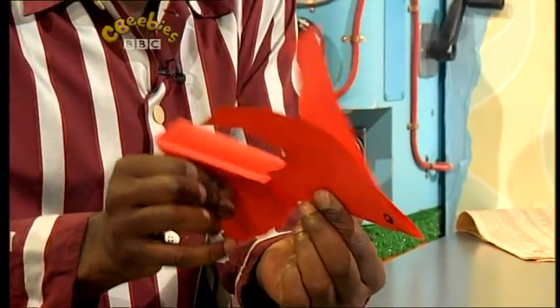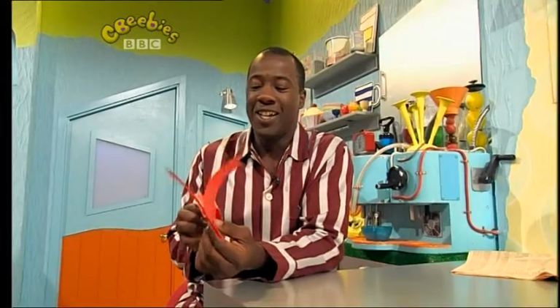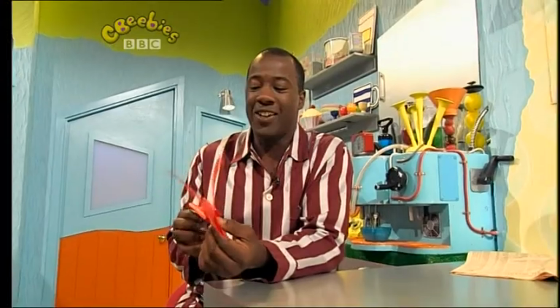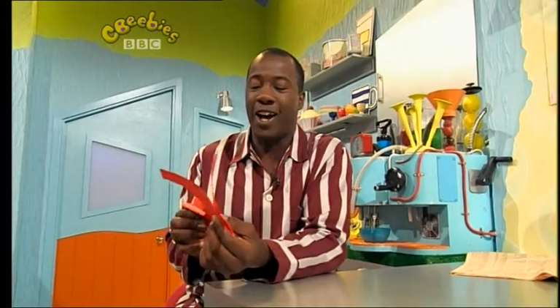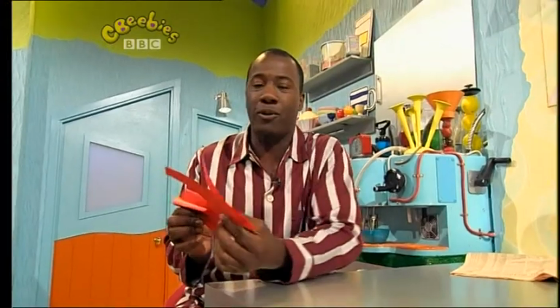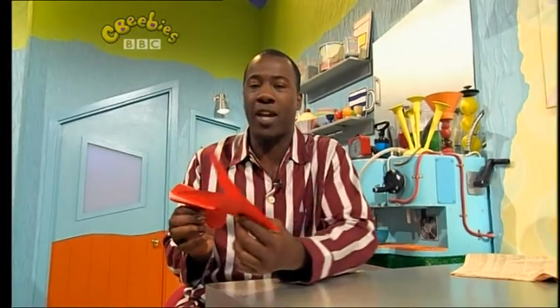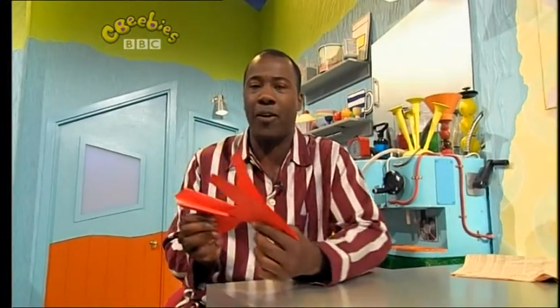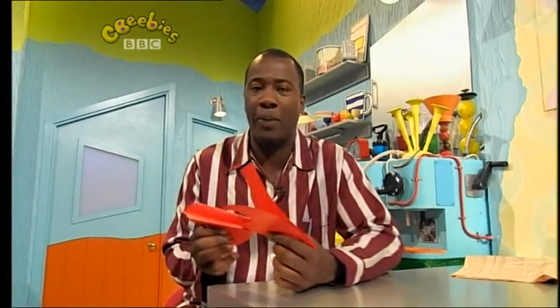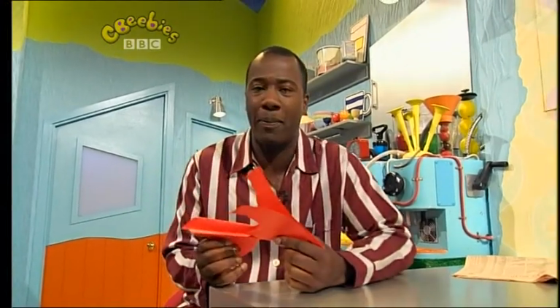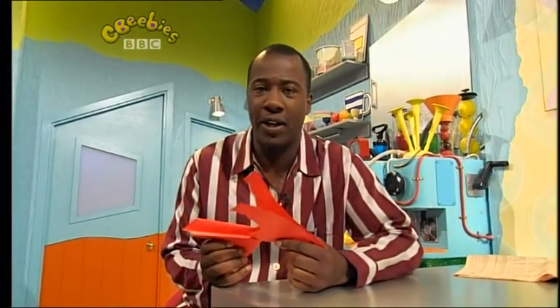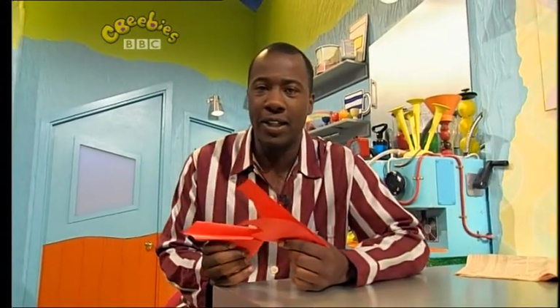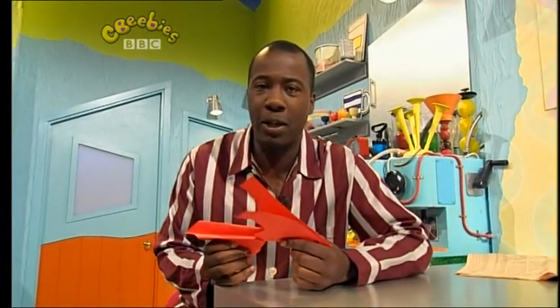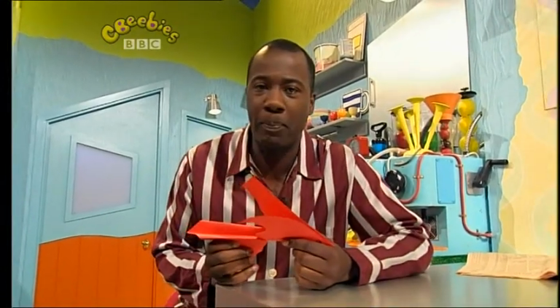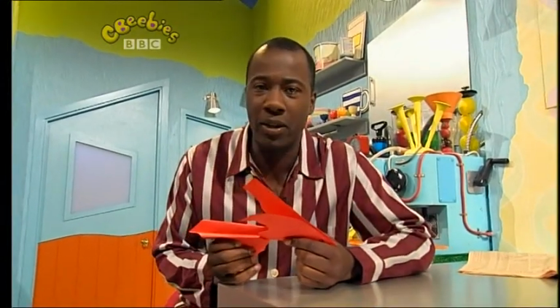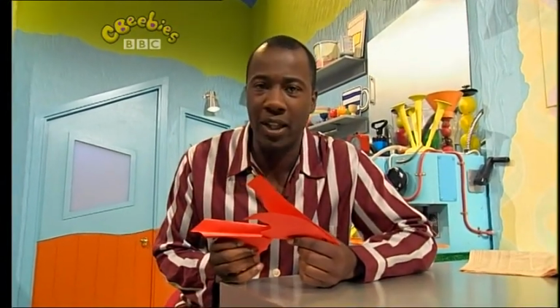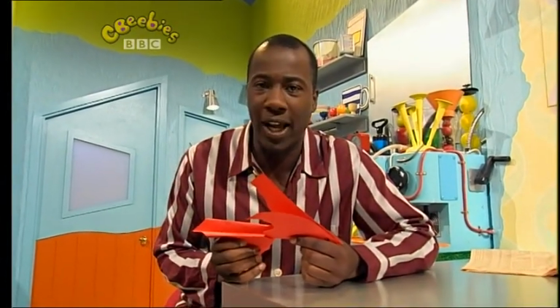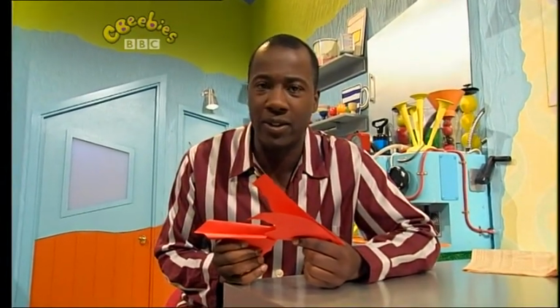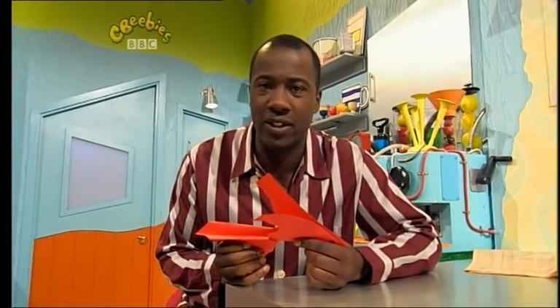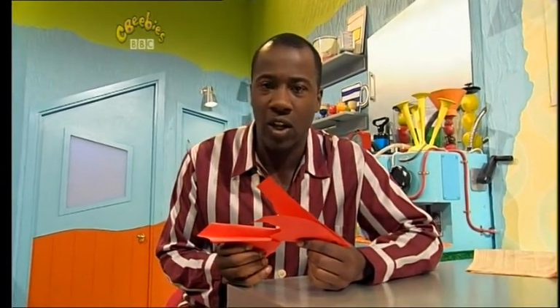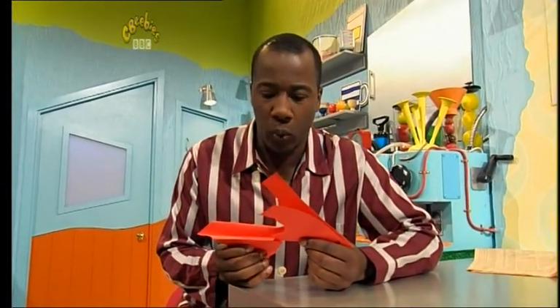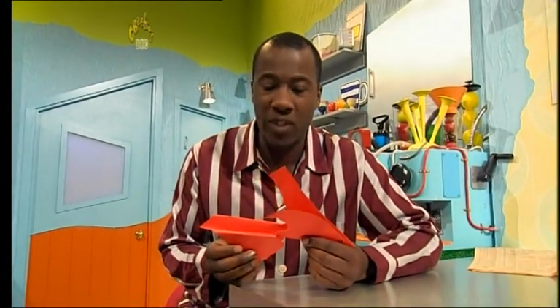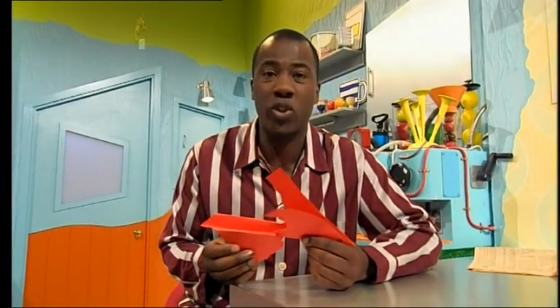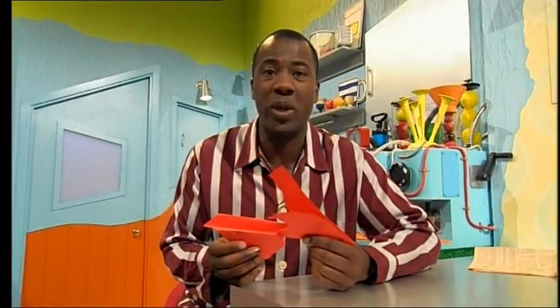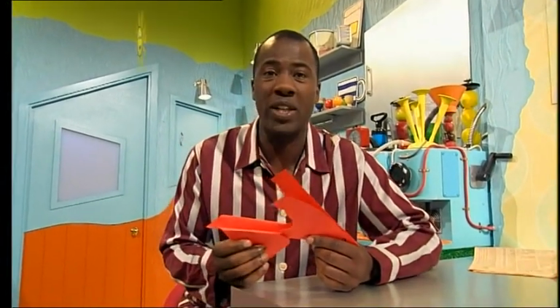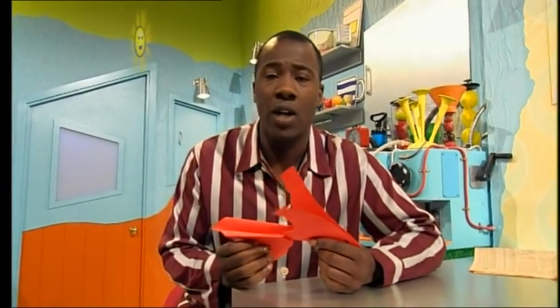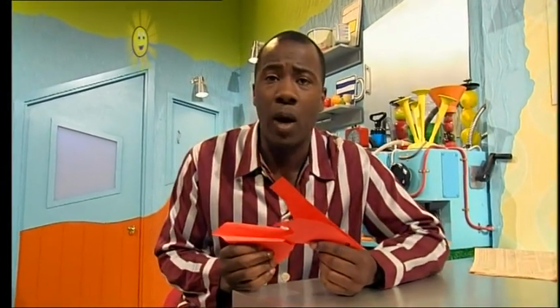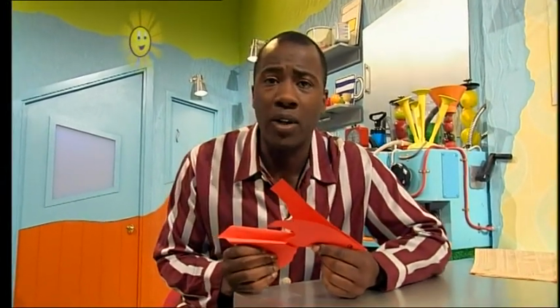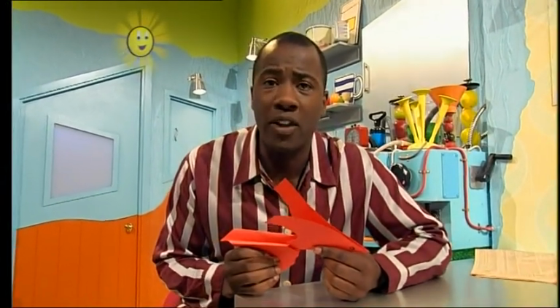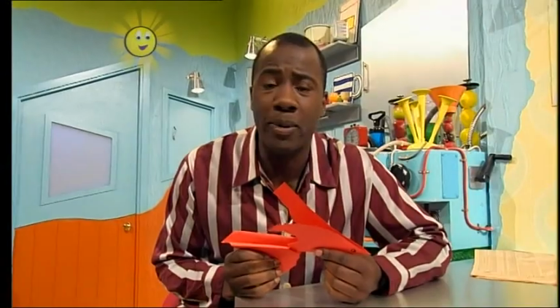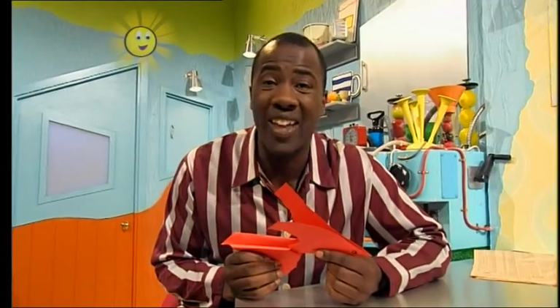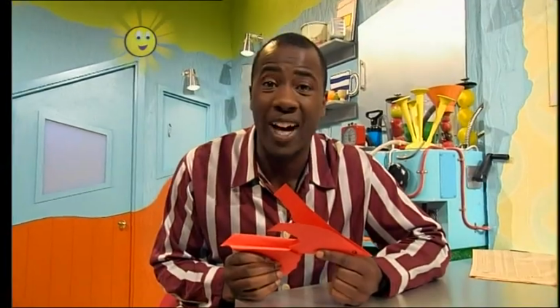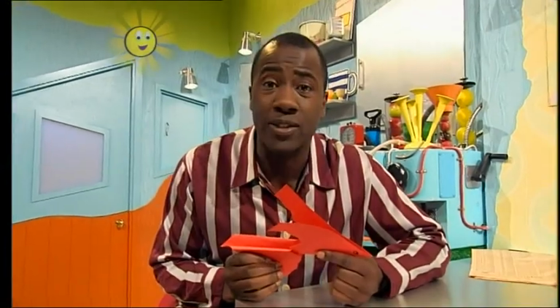Now from tearing paper to building houses with the Tweenies. I wonder if they'll build their houses.